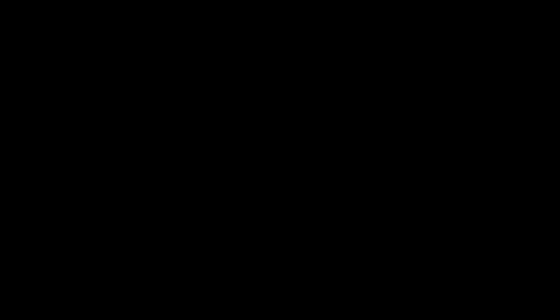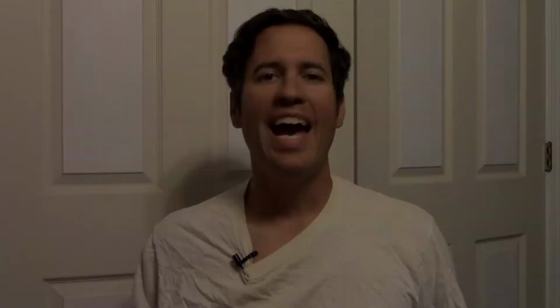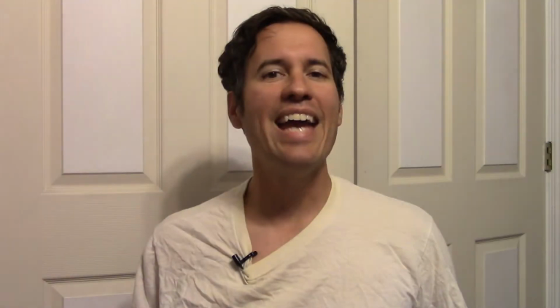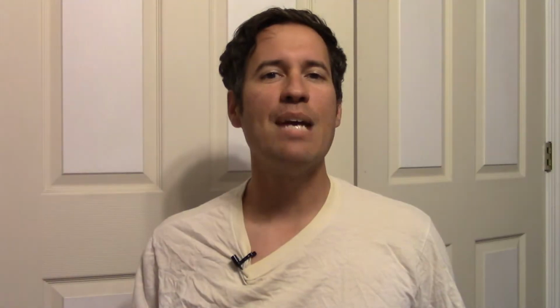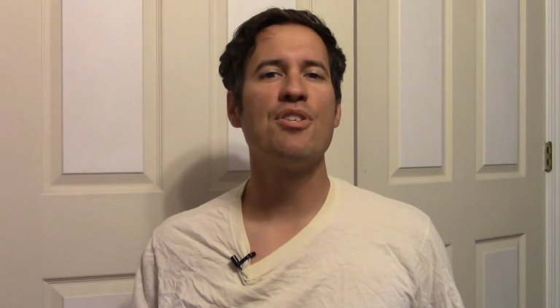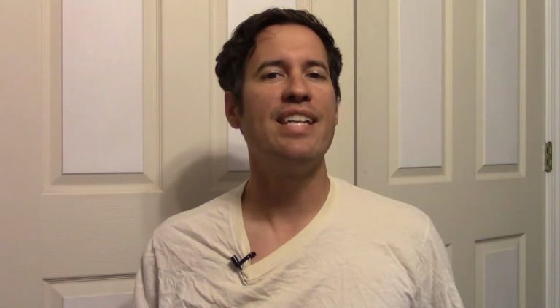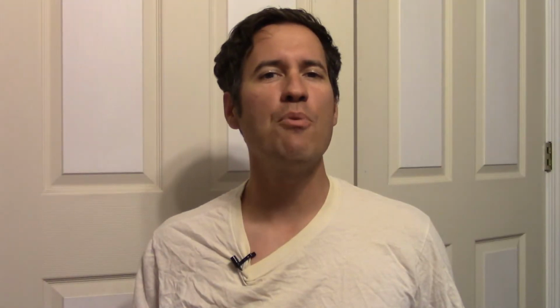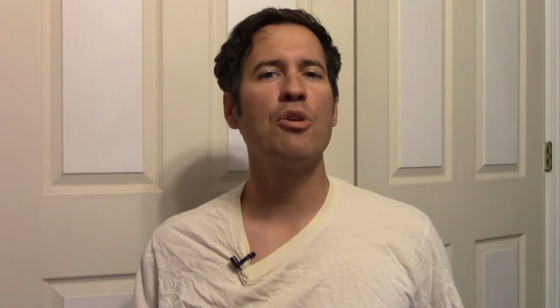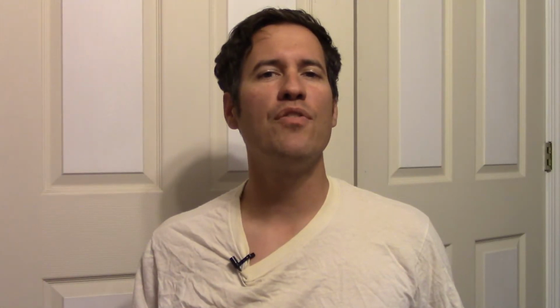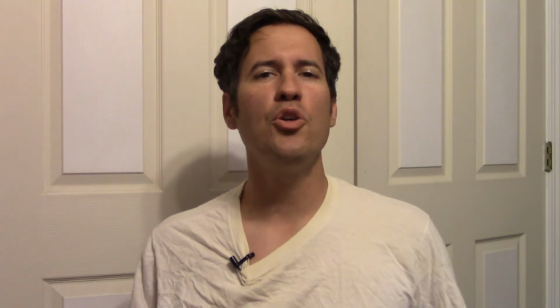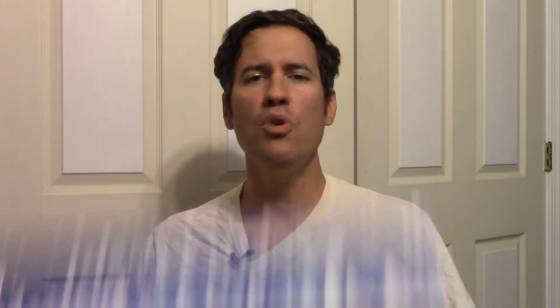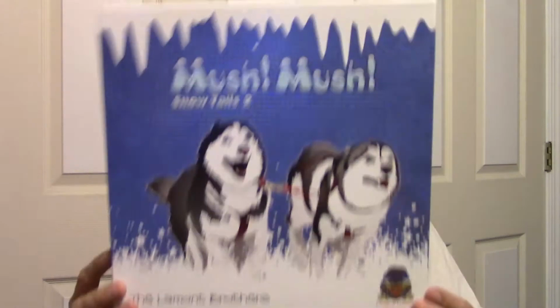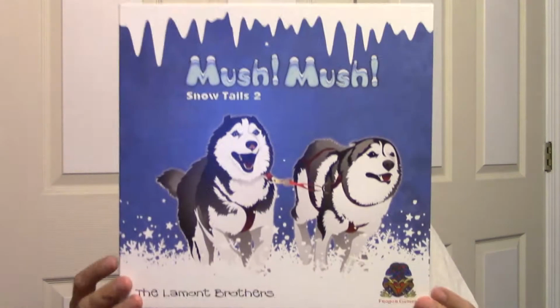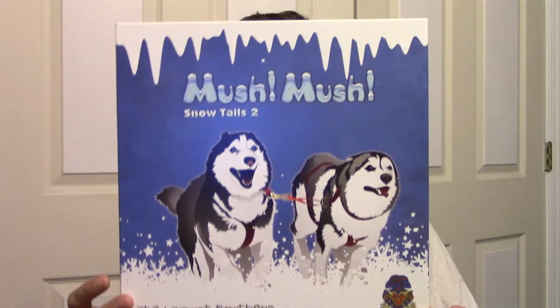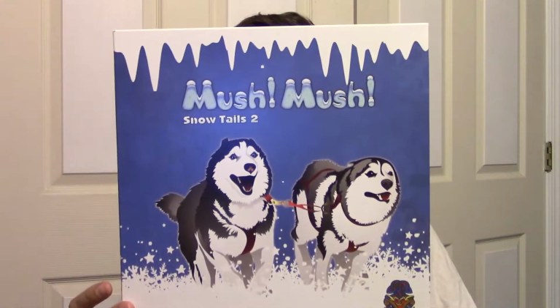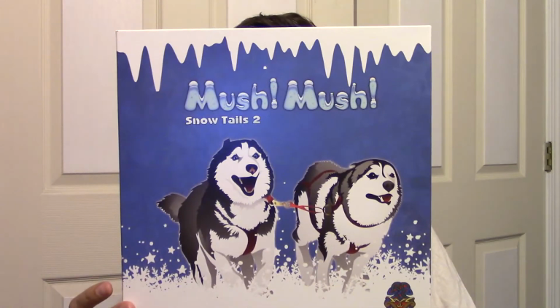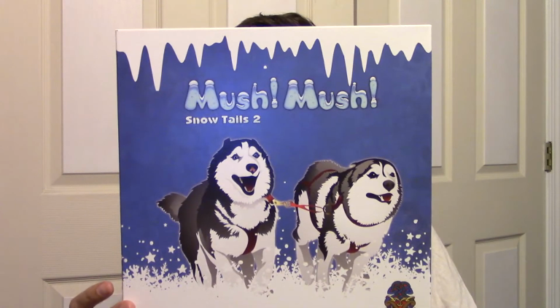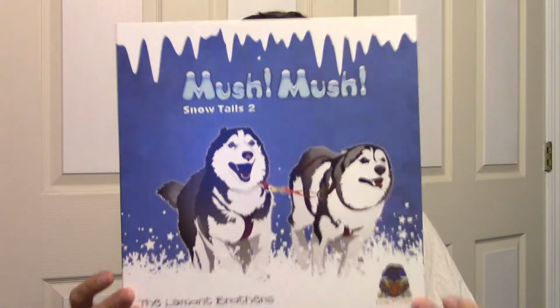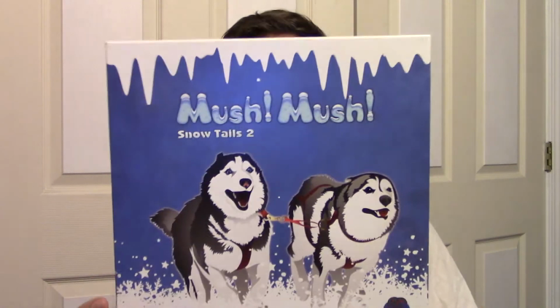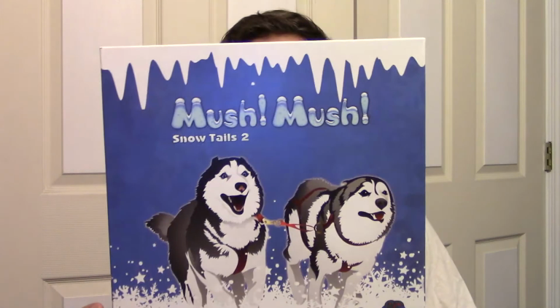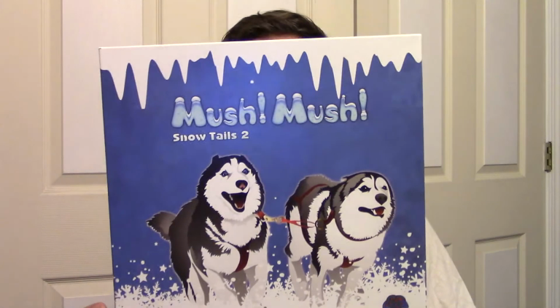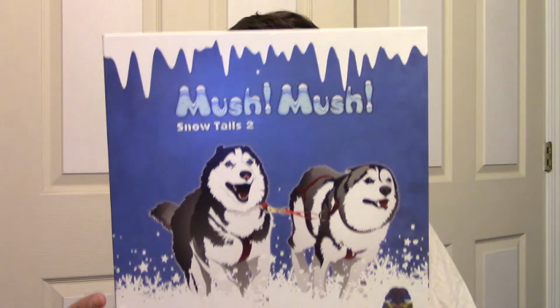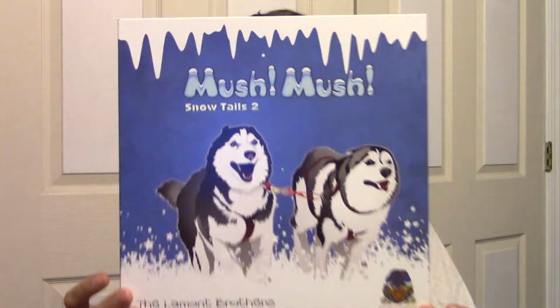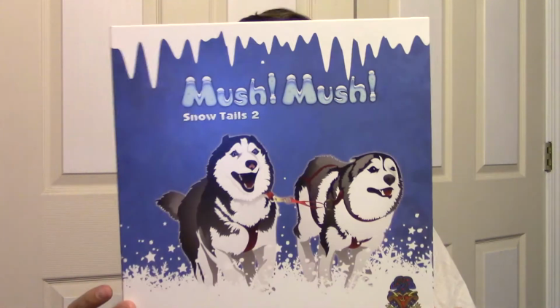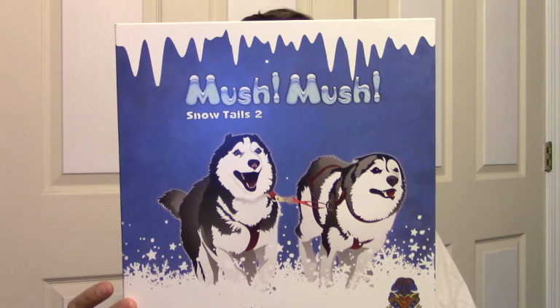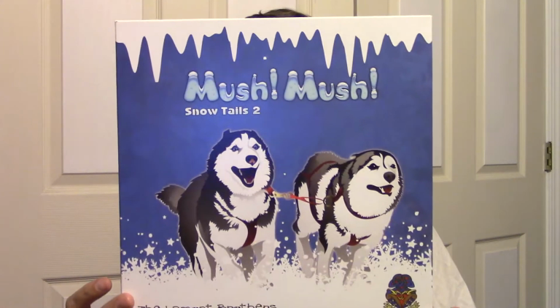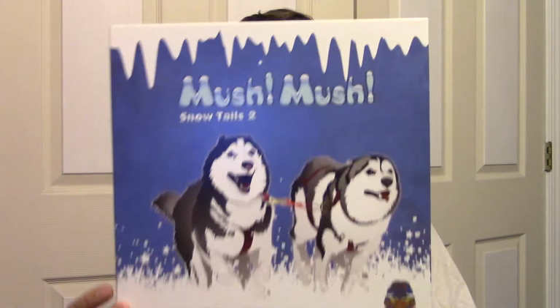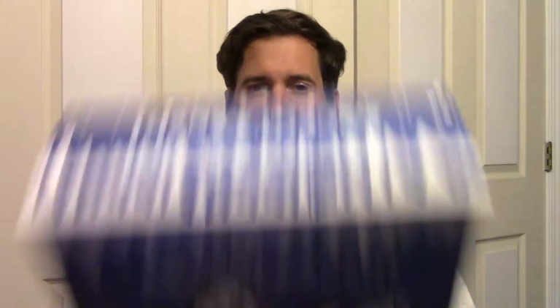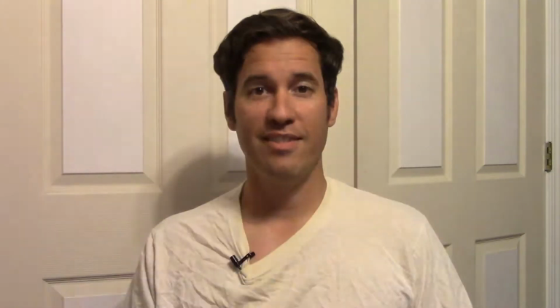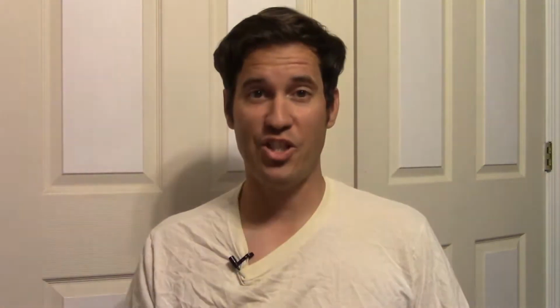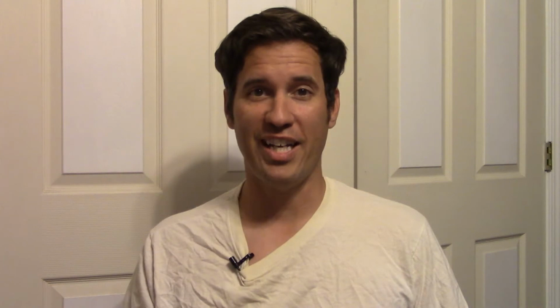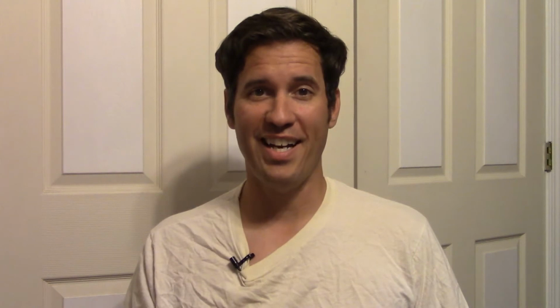Hey gamers, today we're going to review Mush Mush Snow Tales the sequel. Let's check it out.